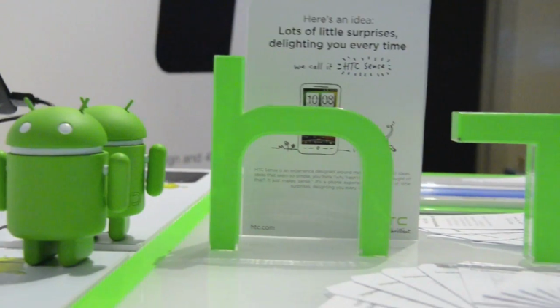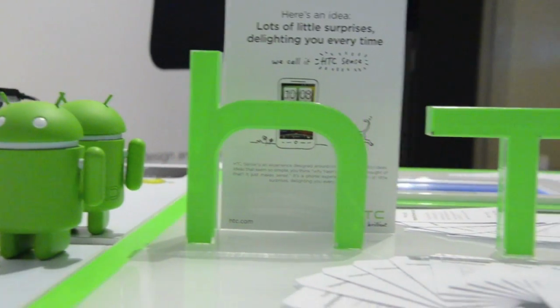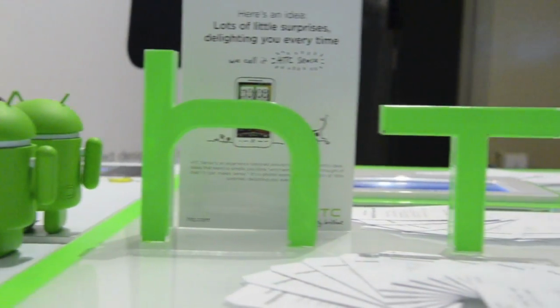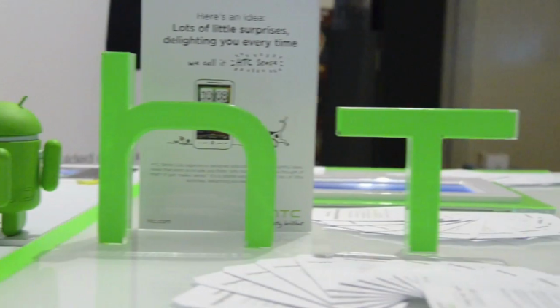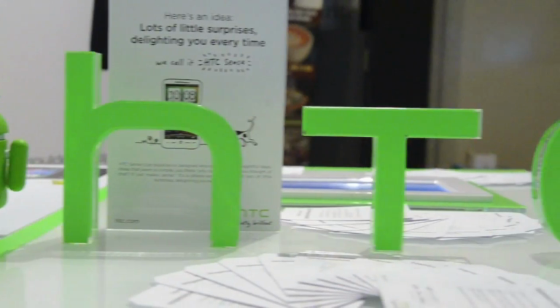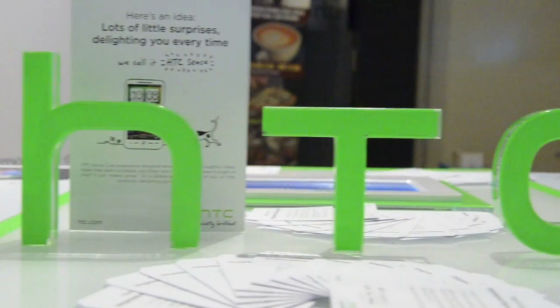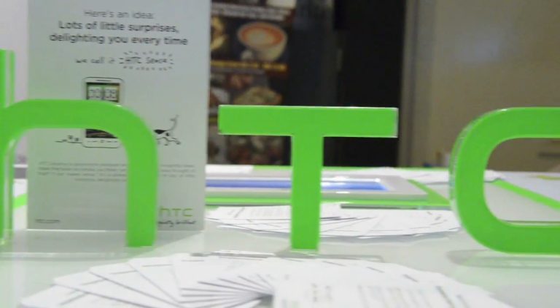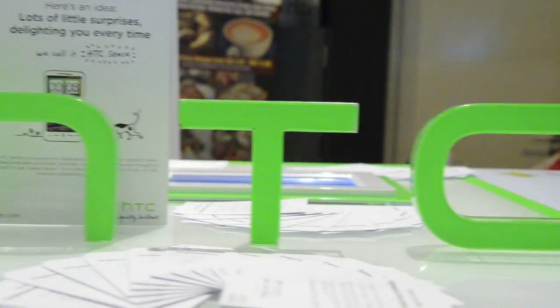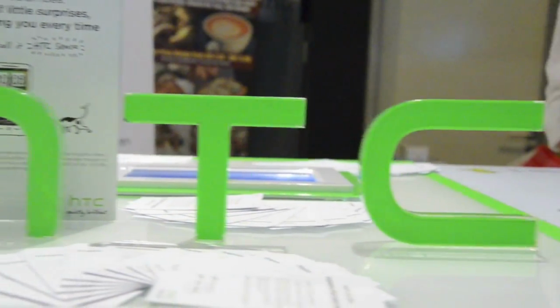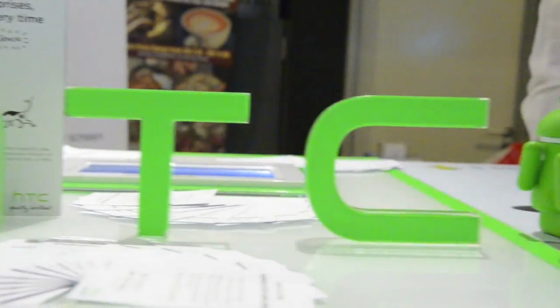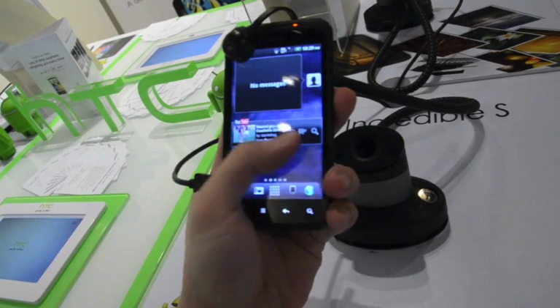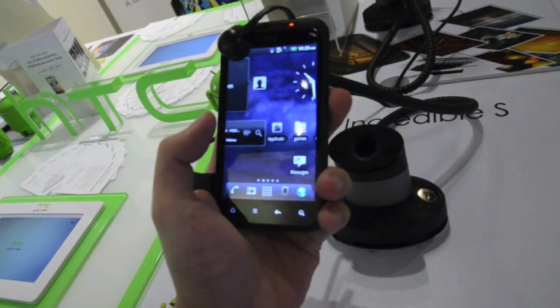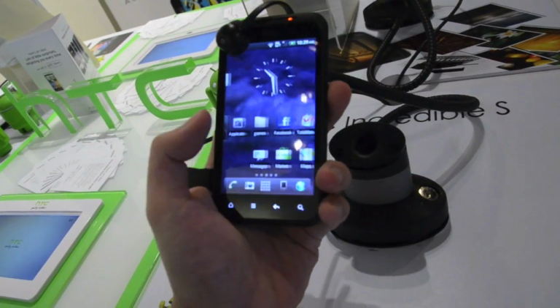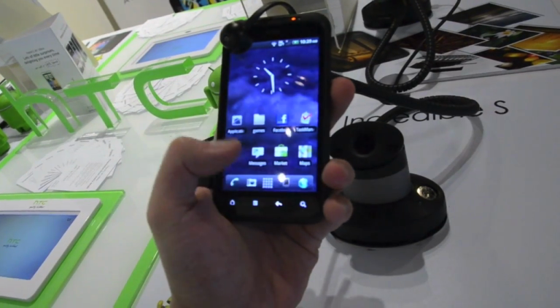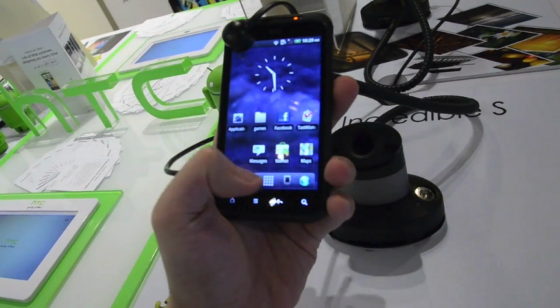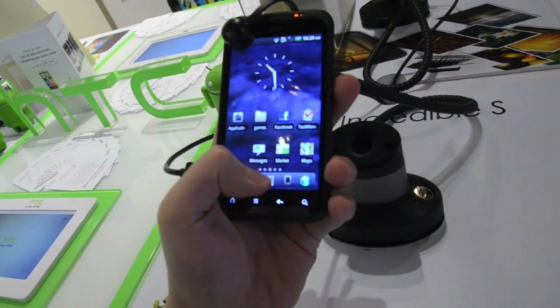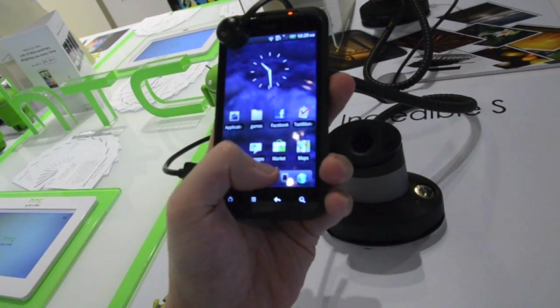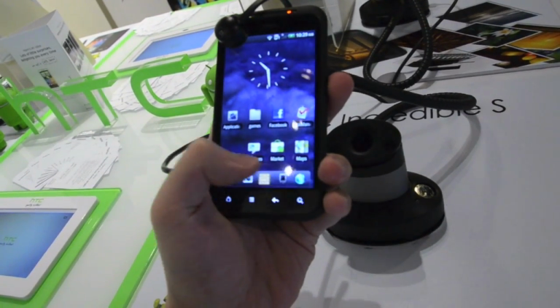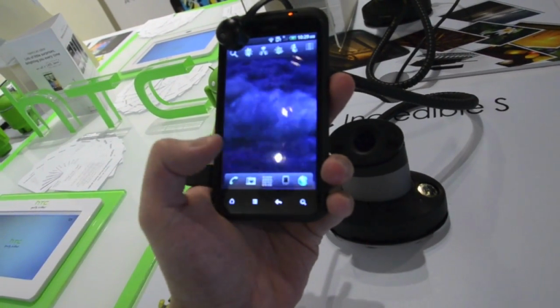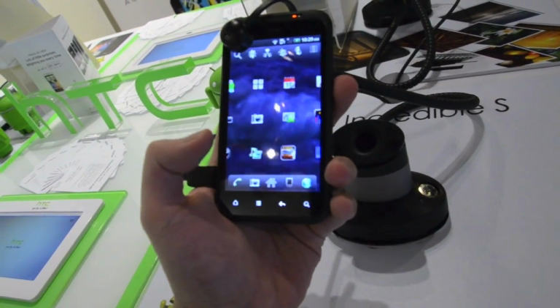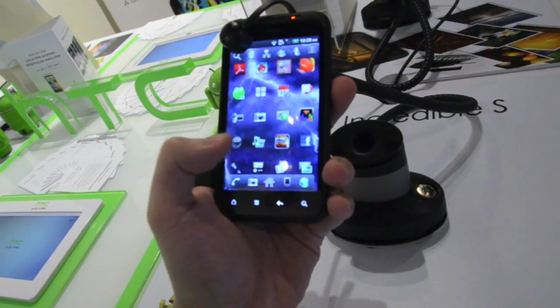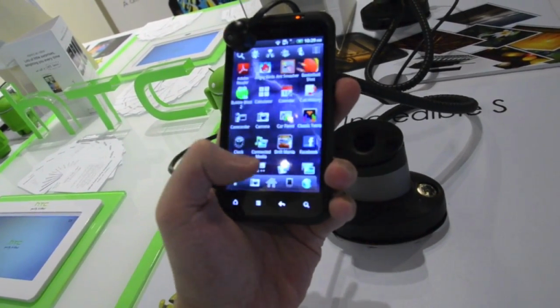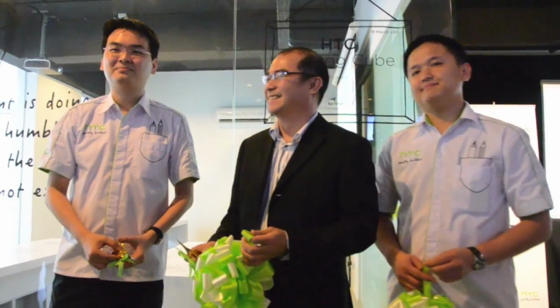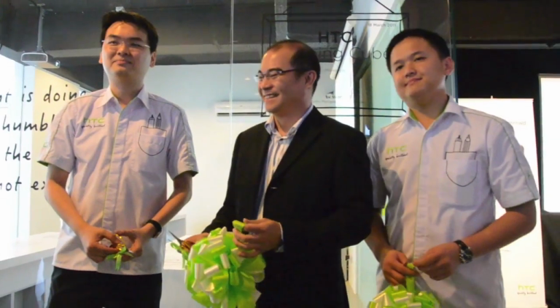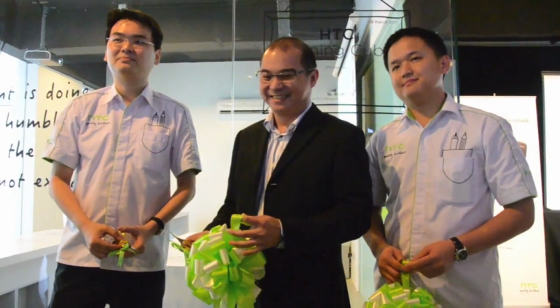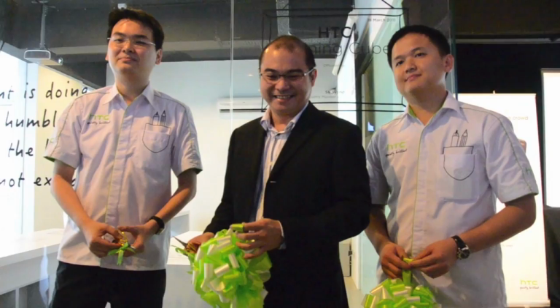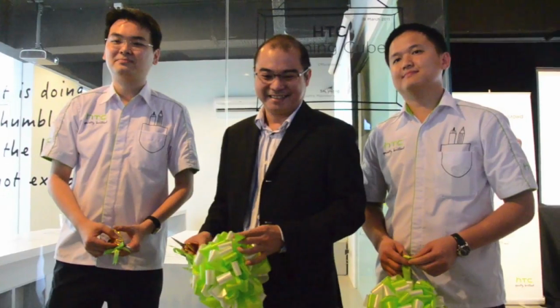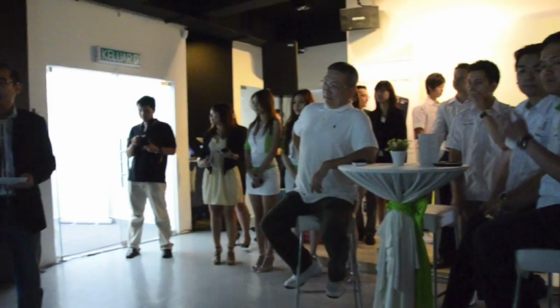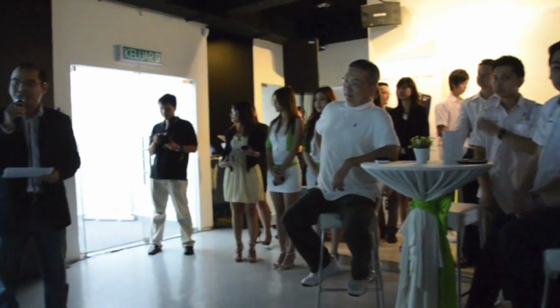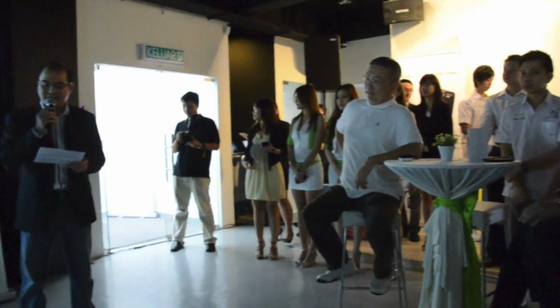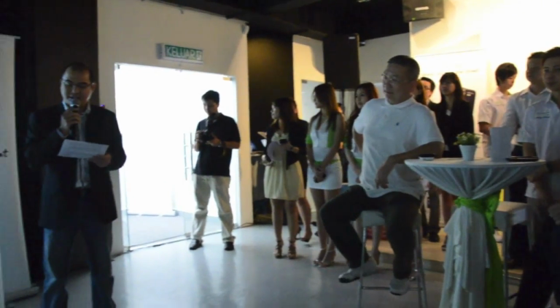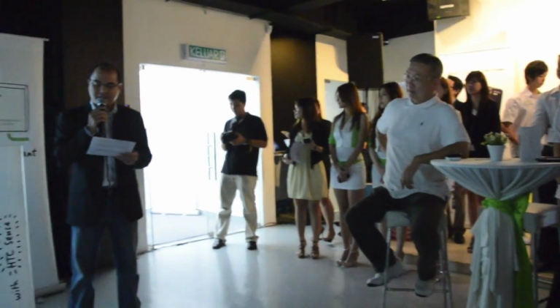HTC recently launched their latest Android smartphone, the Incredible S, at Cubic Platforms in Petaling Jaya recently.